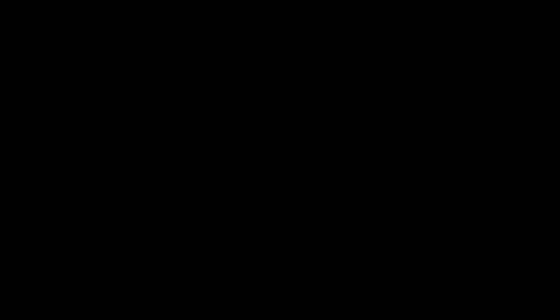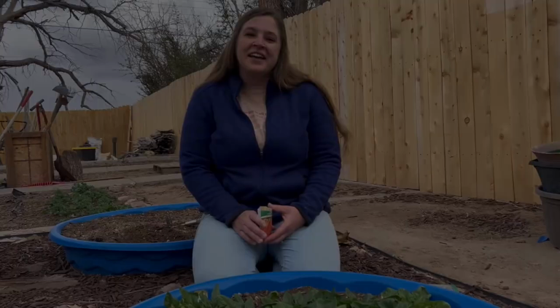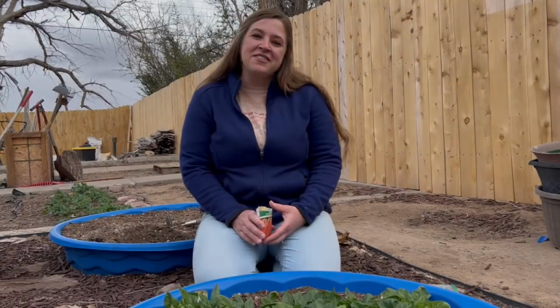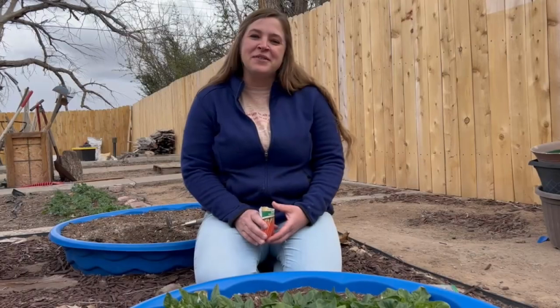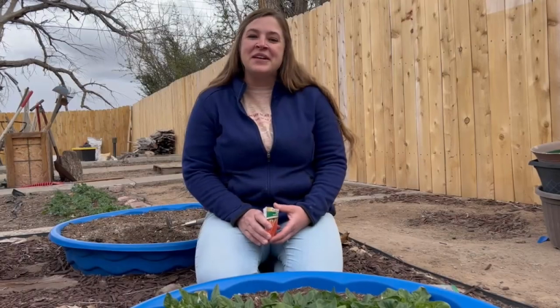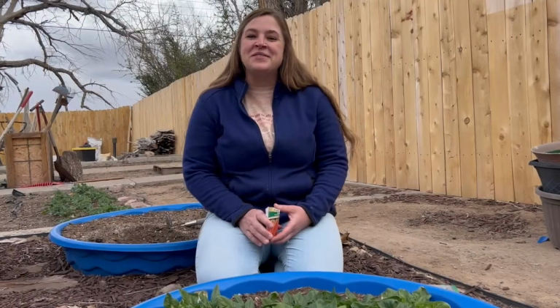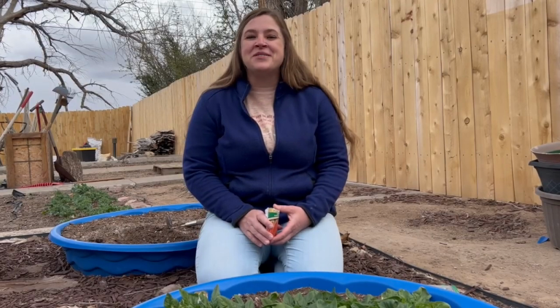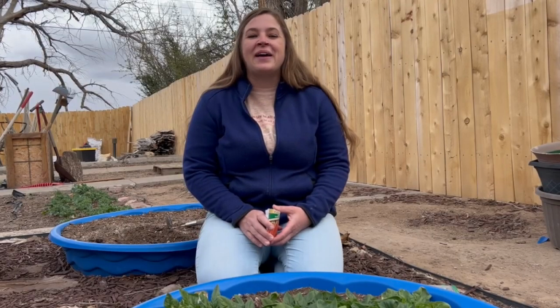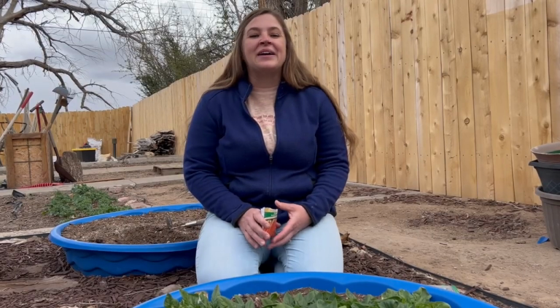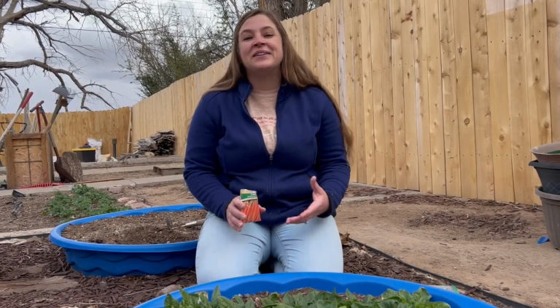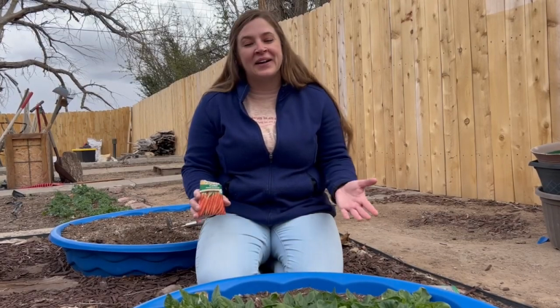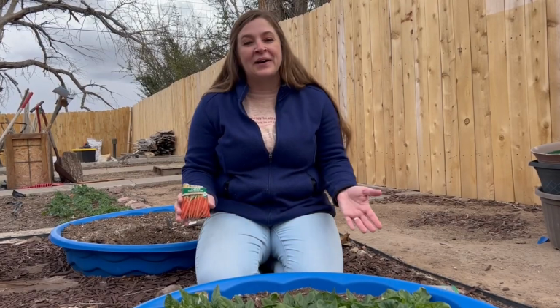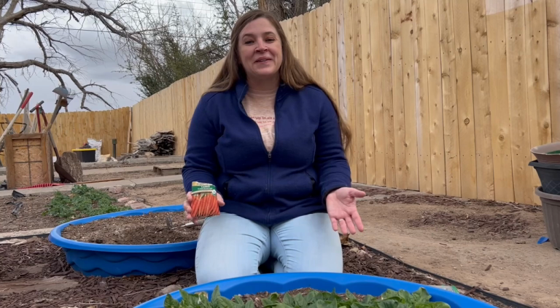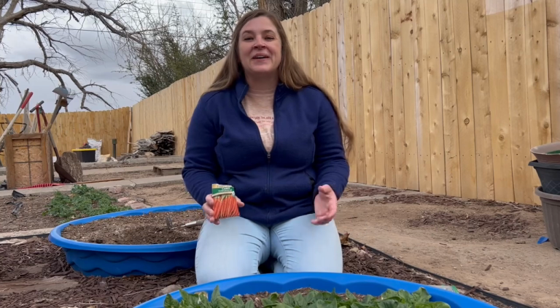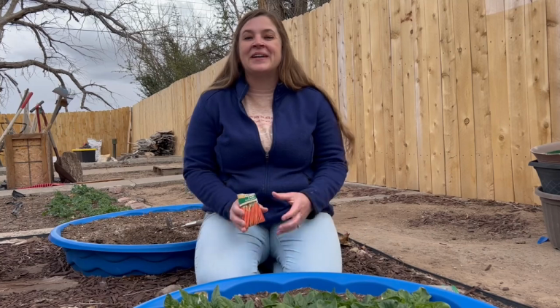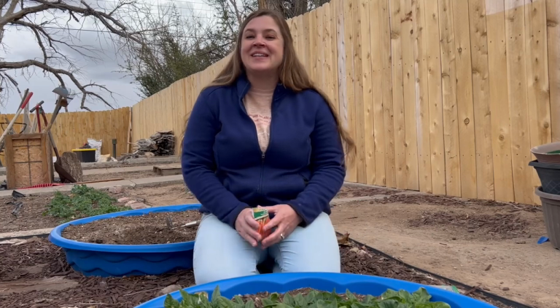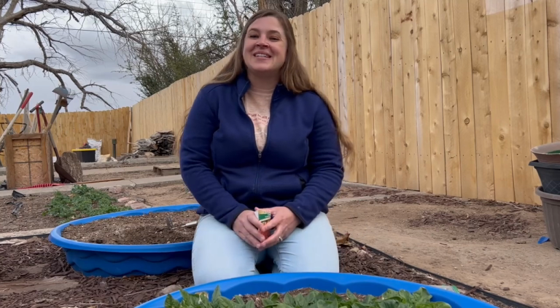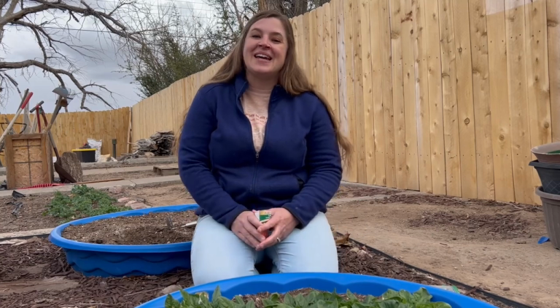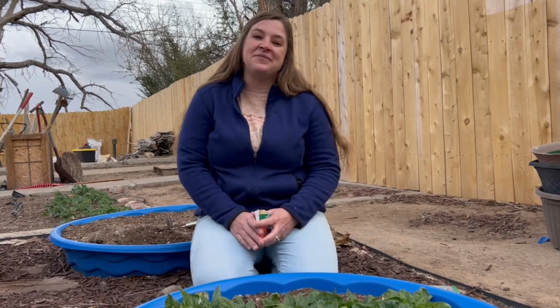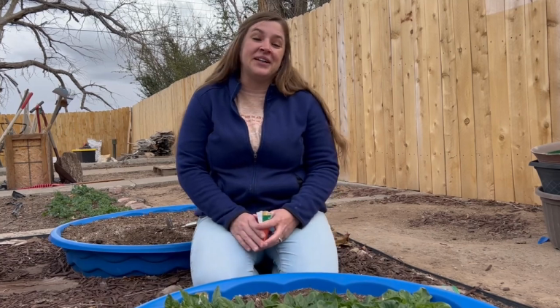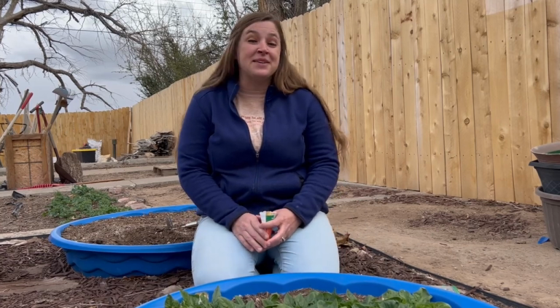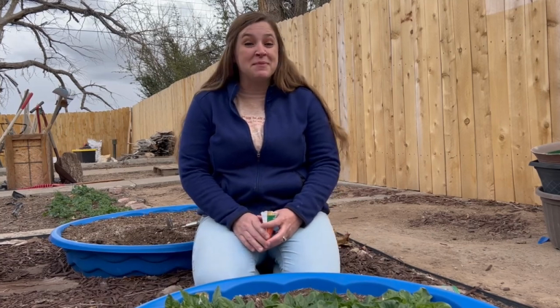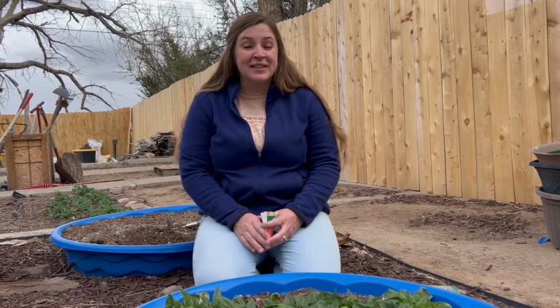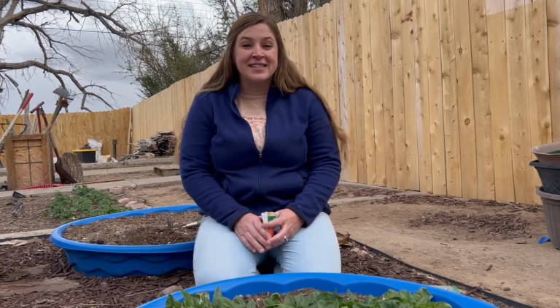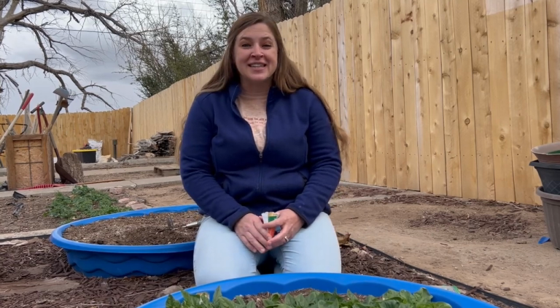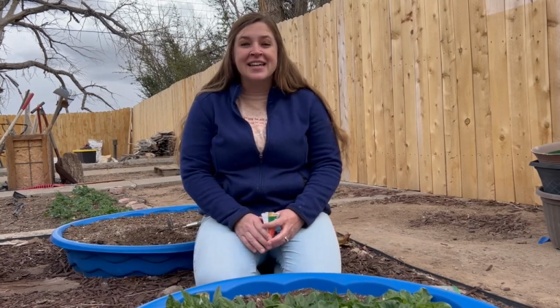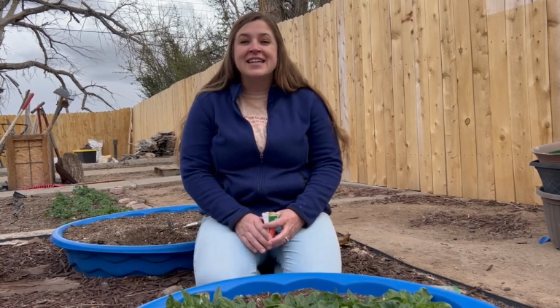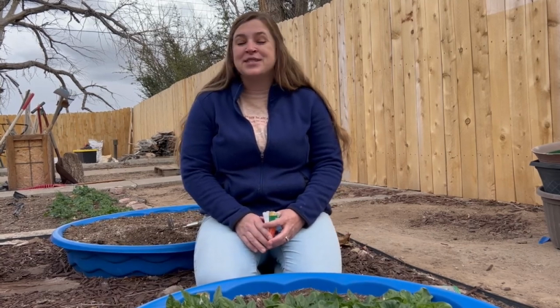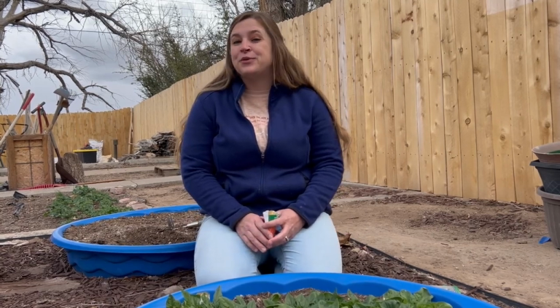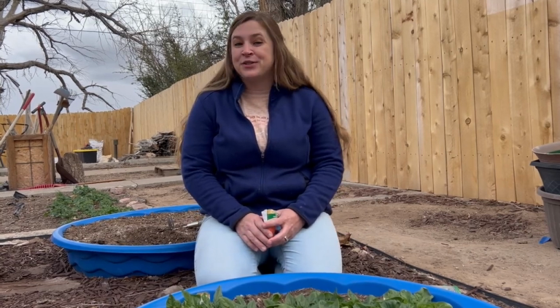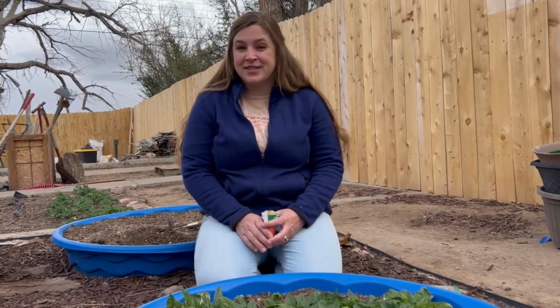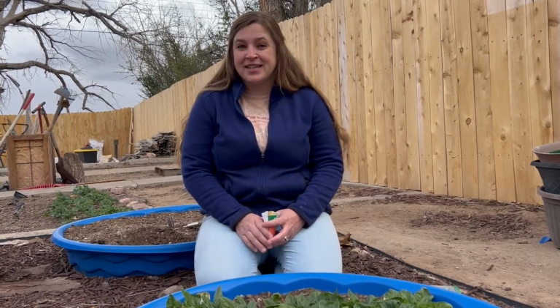Hey everybody and welcome back. We're out in the garden again today and we are going to be planting some more seeds.